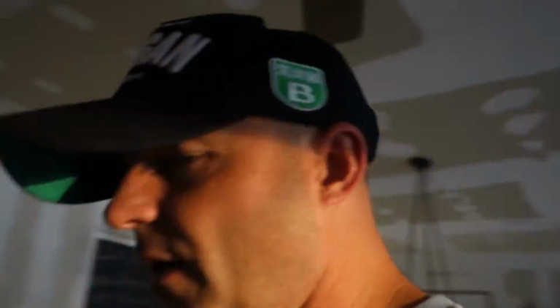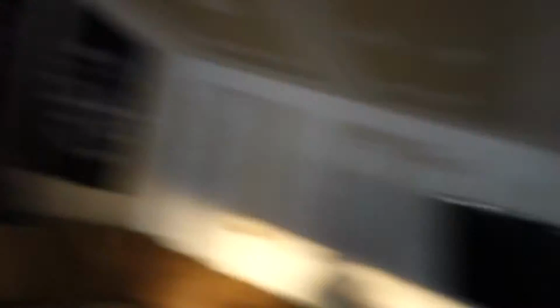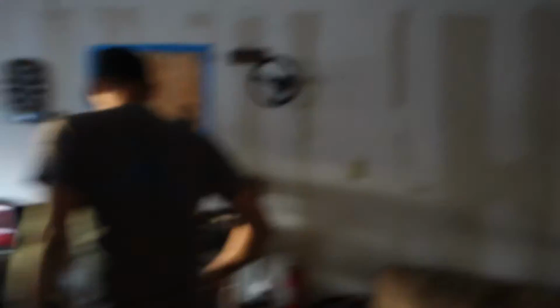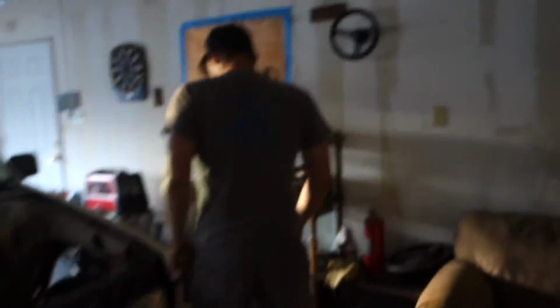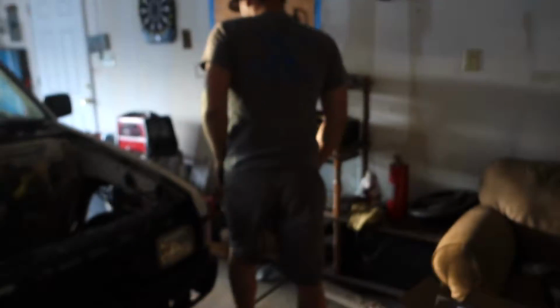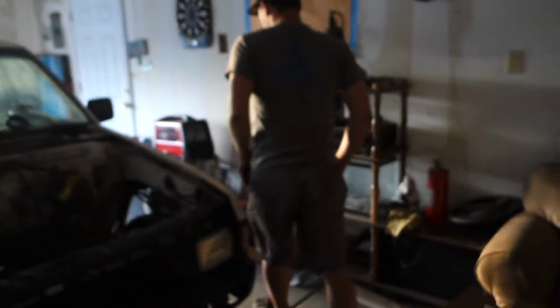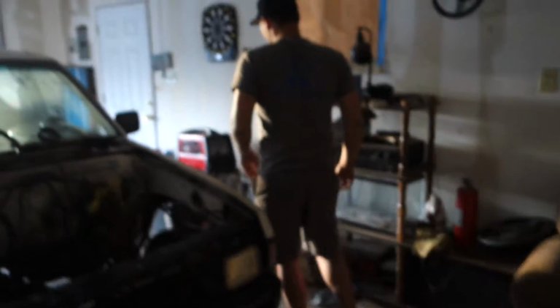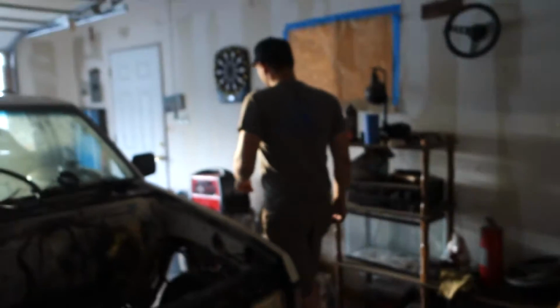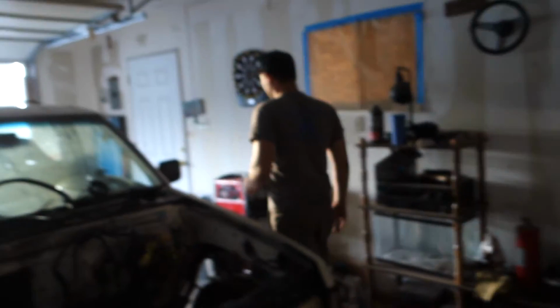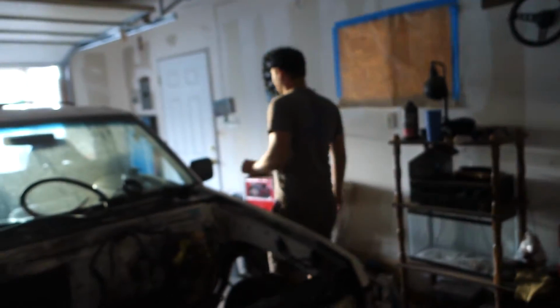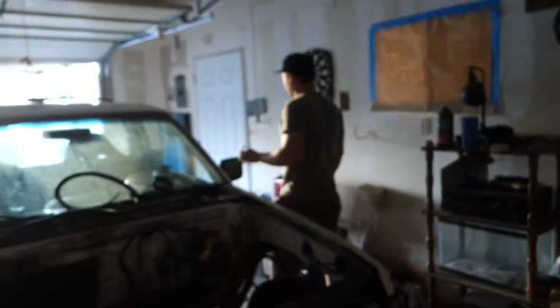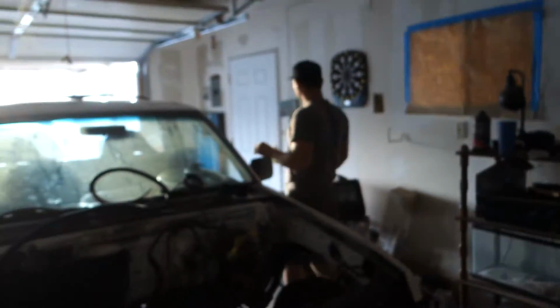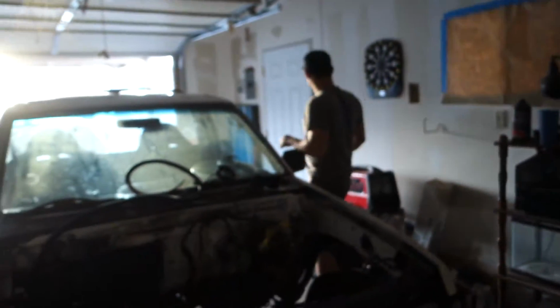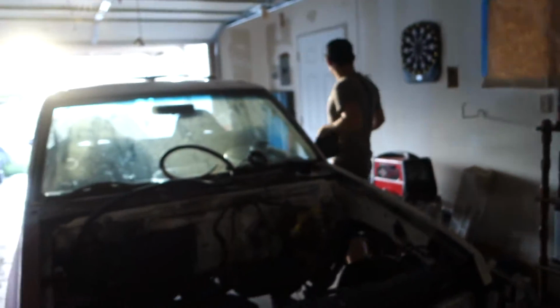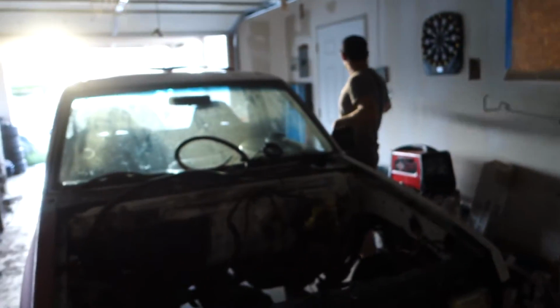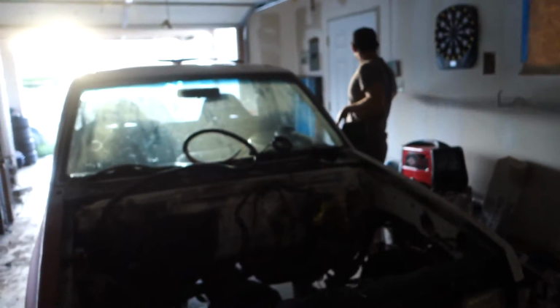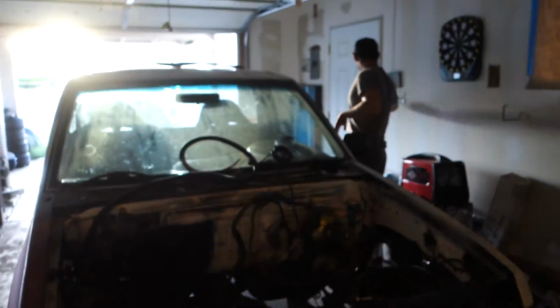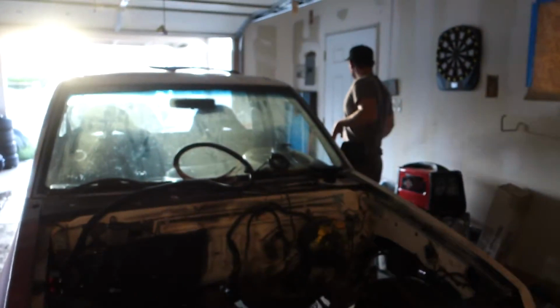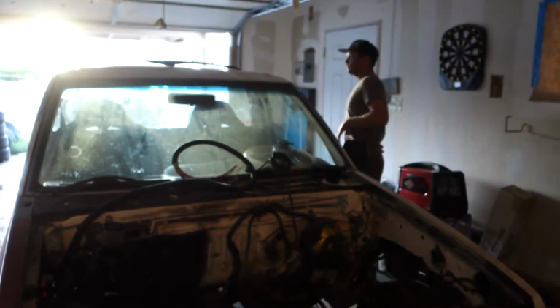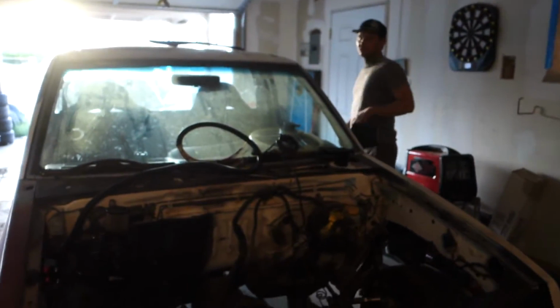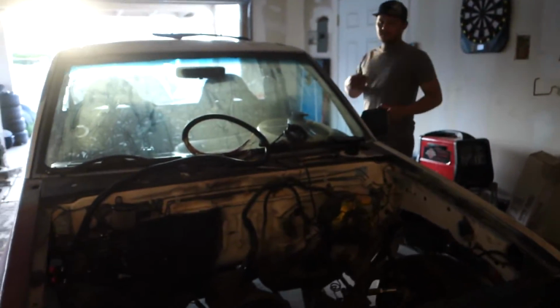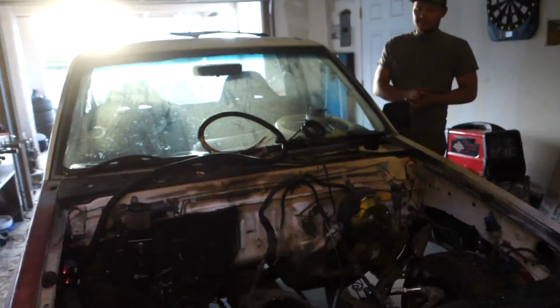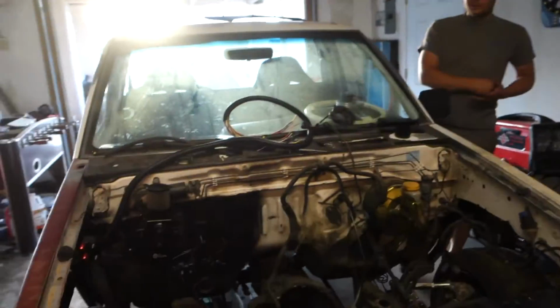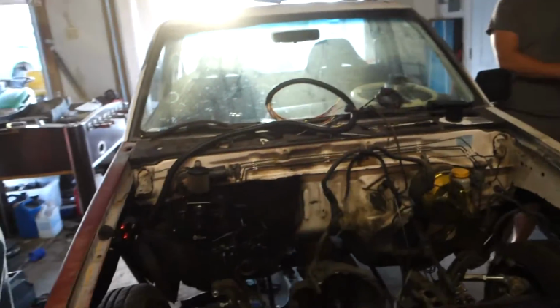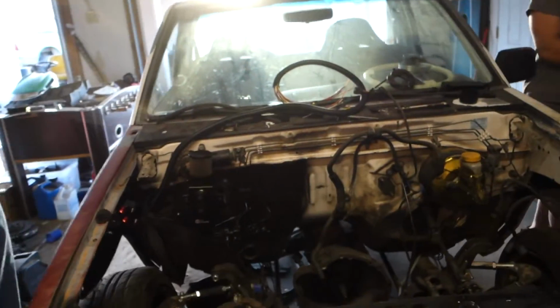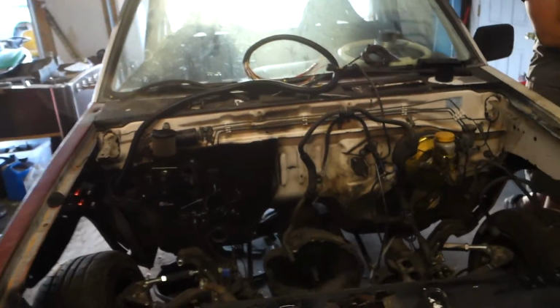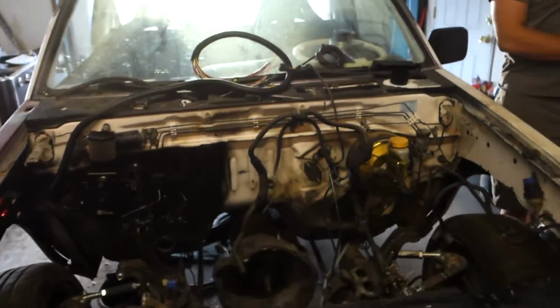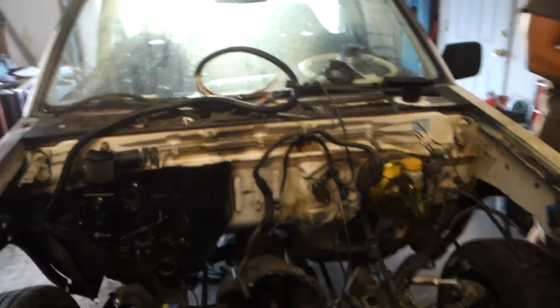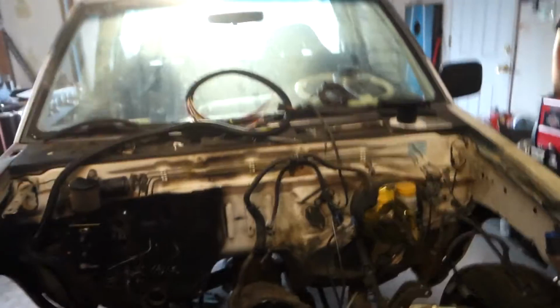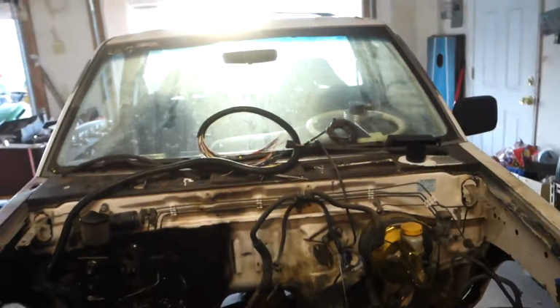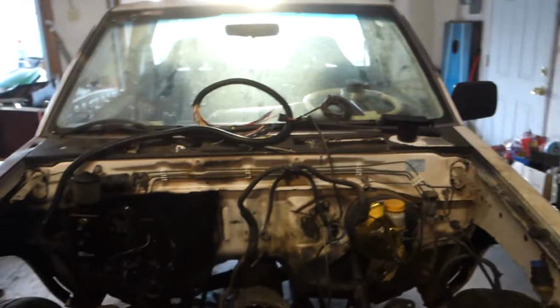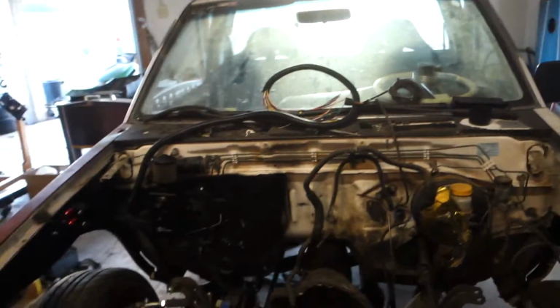And these are Ronnie's chicken wings. So, put the motor in and let's start wiring stuff up.